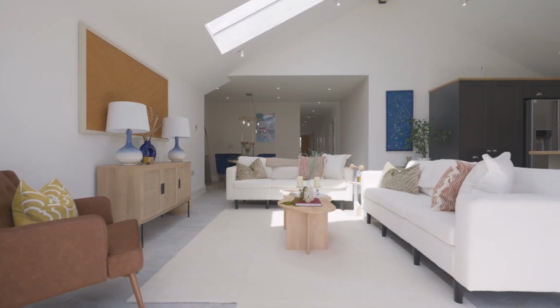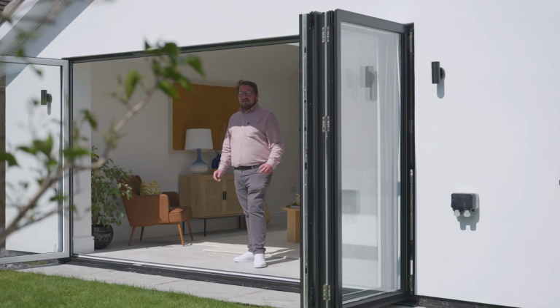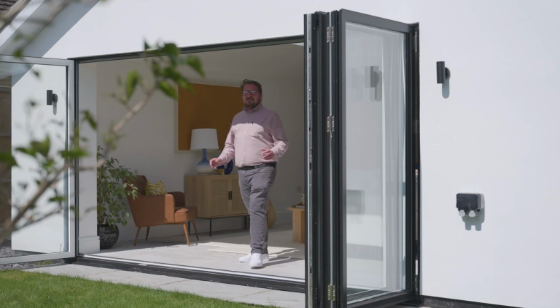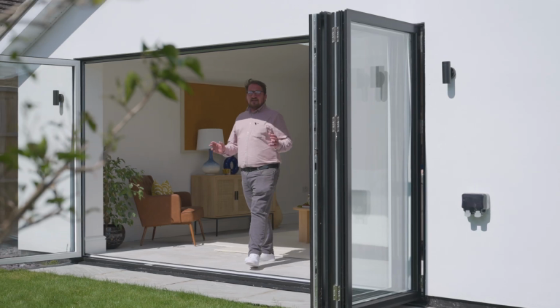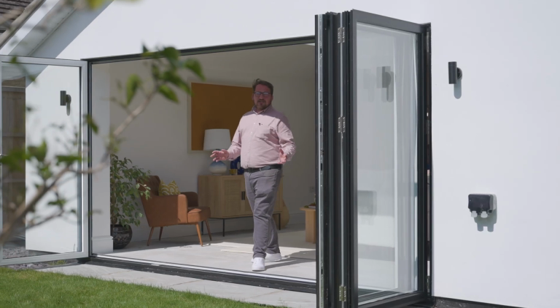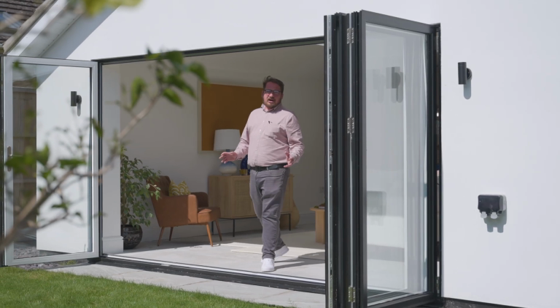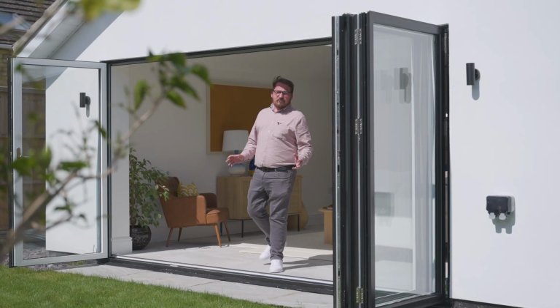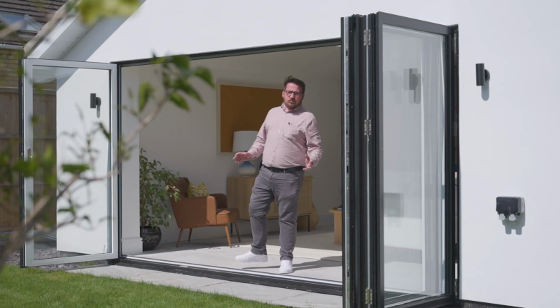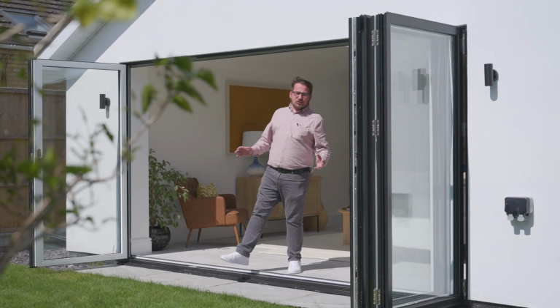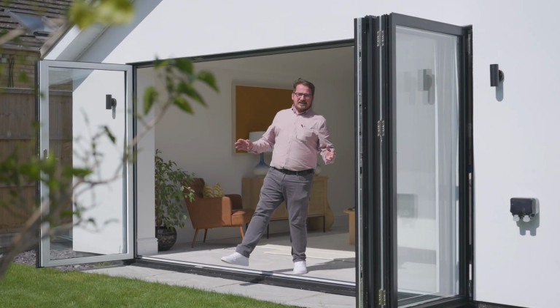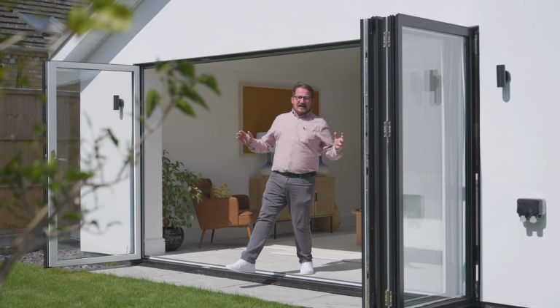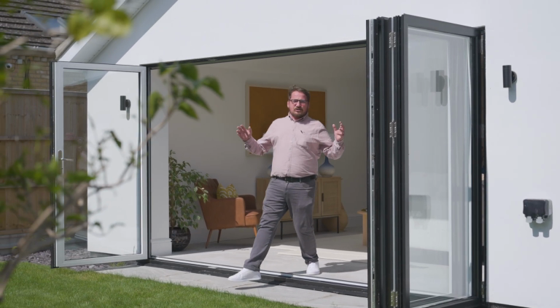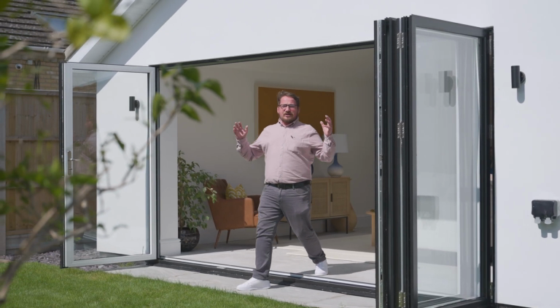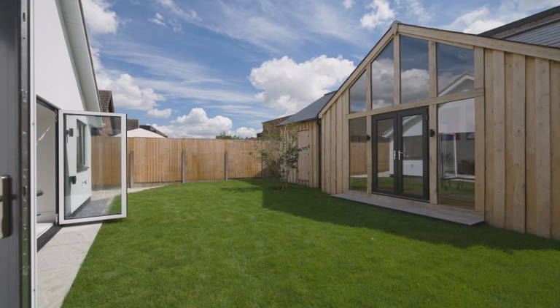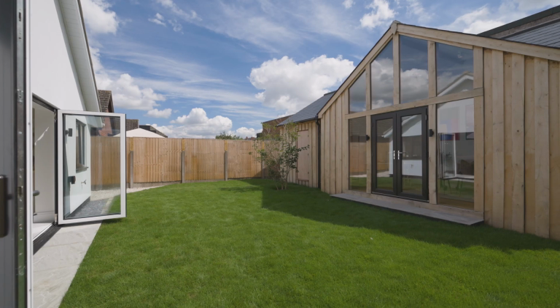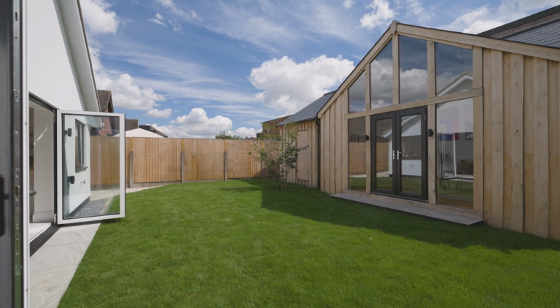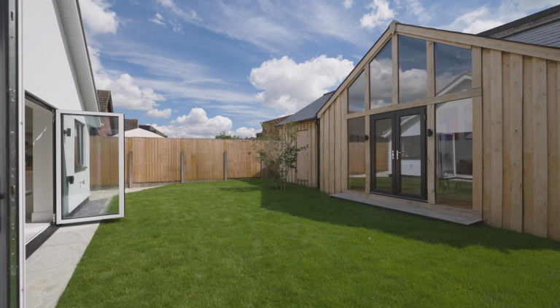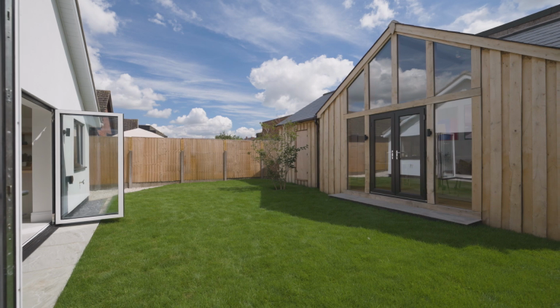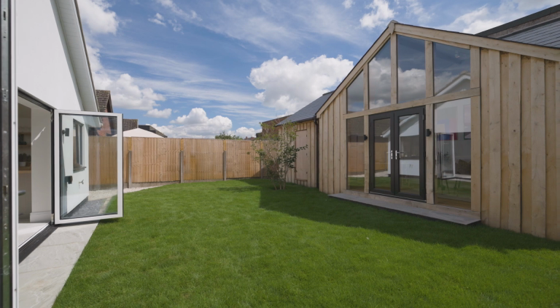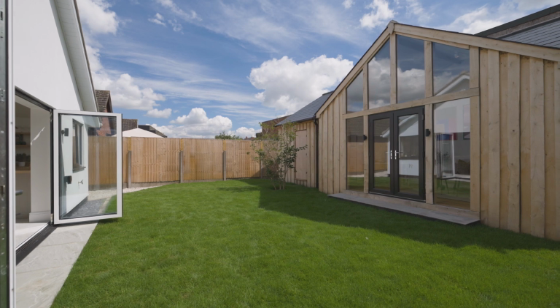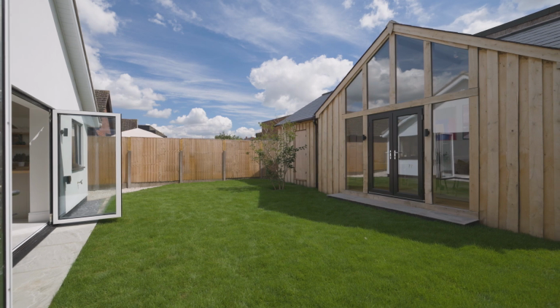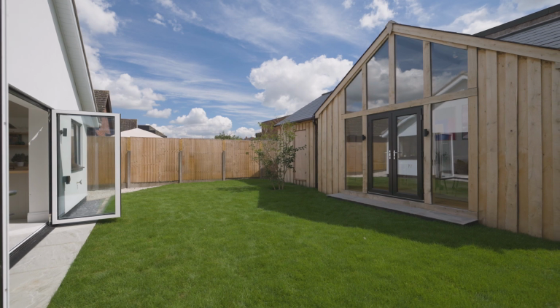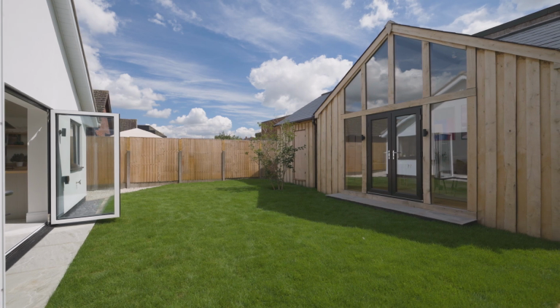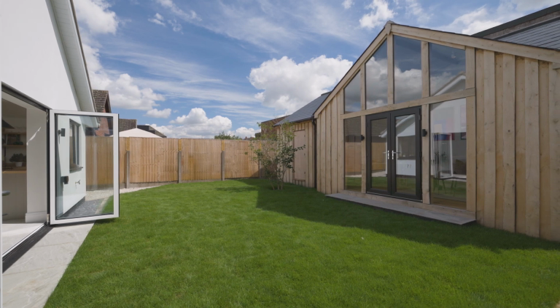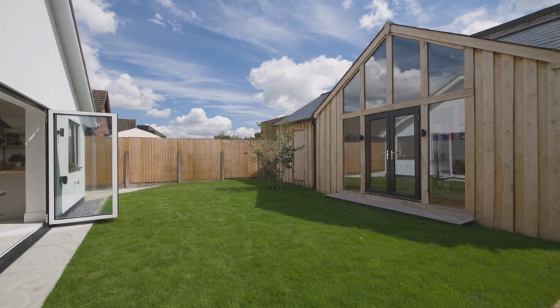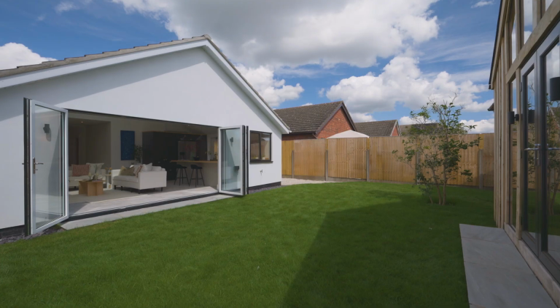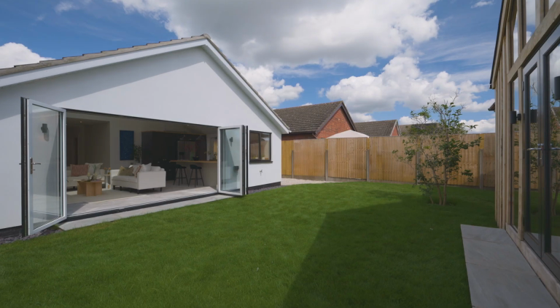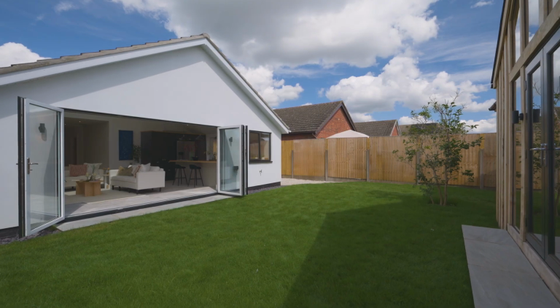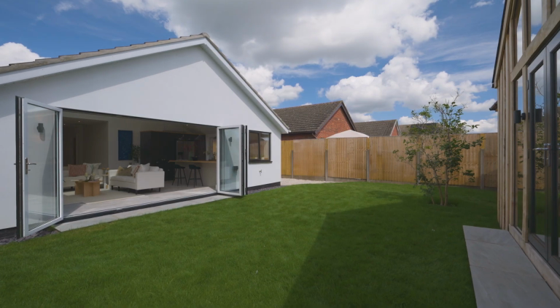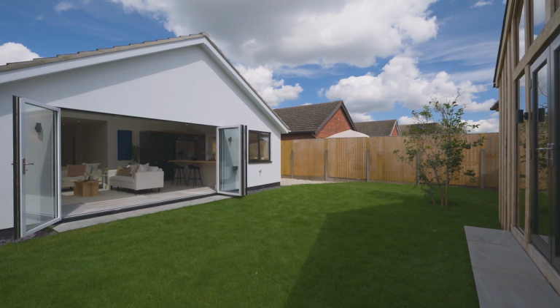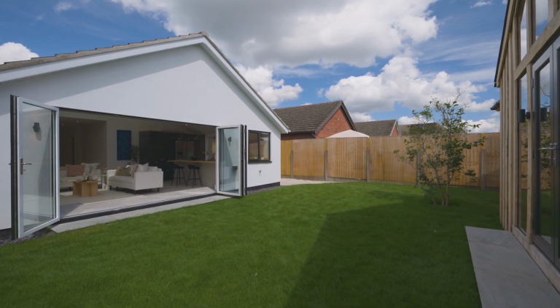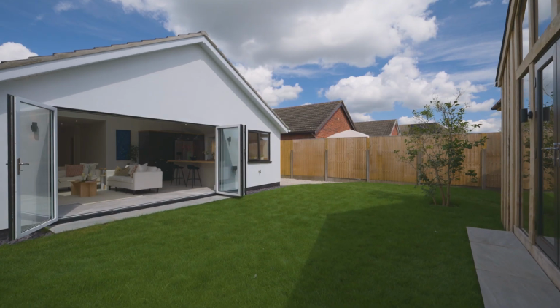These feature bifold doors lead out to your enclosed and private rear garden and let's check out the summer house.